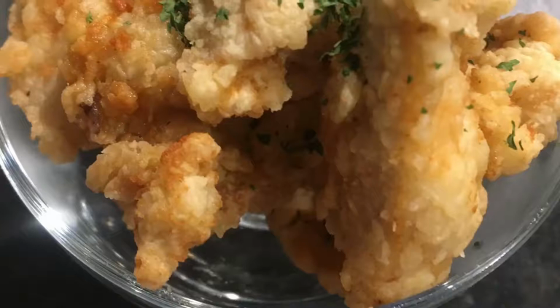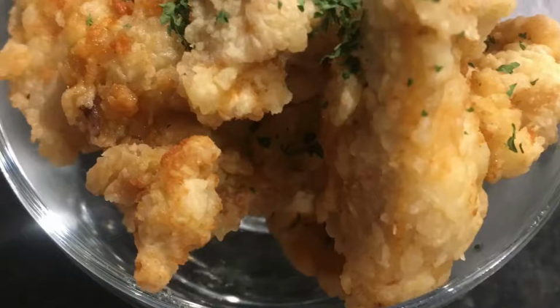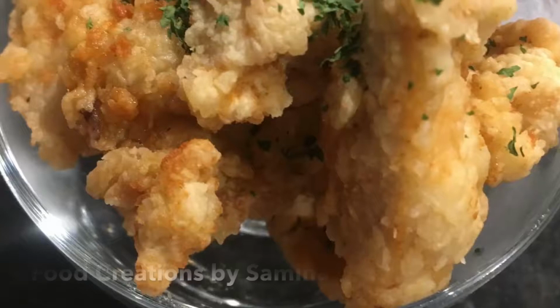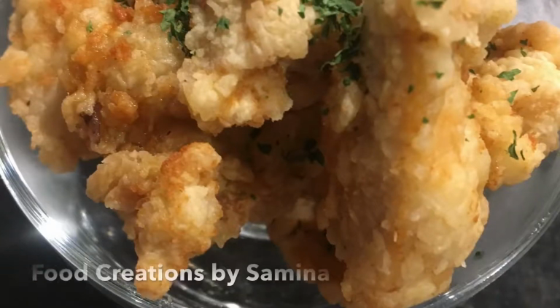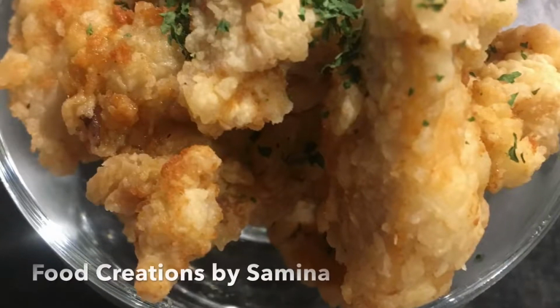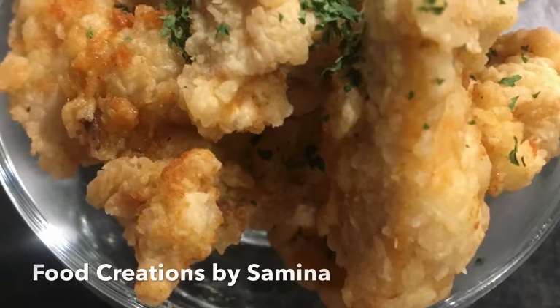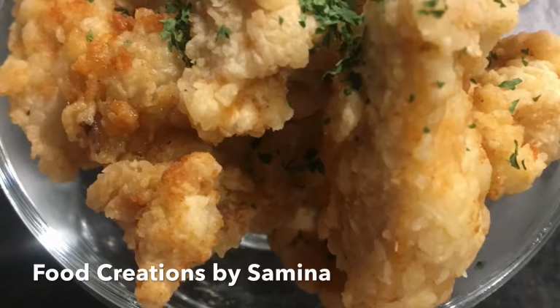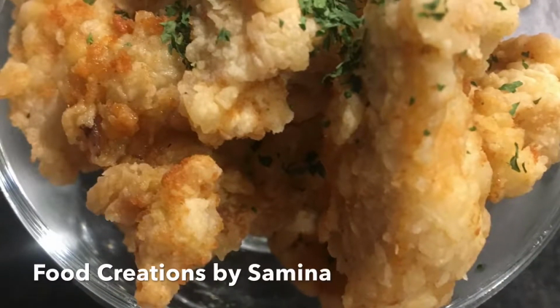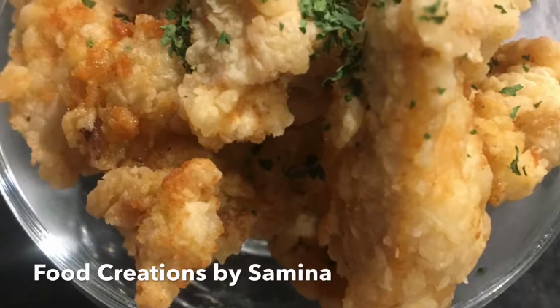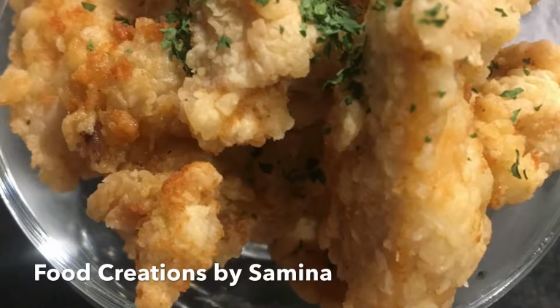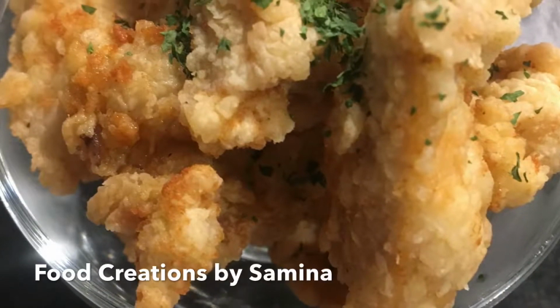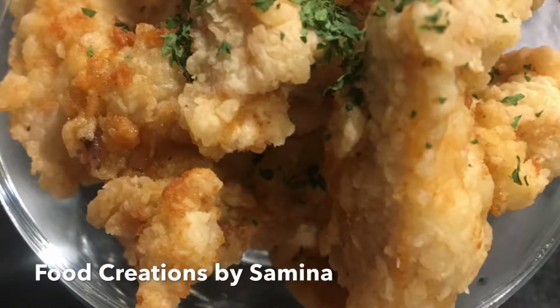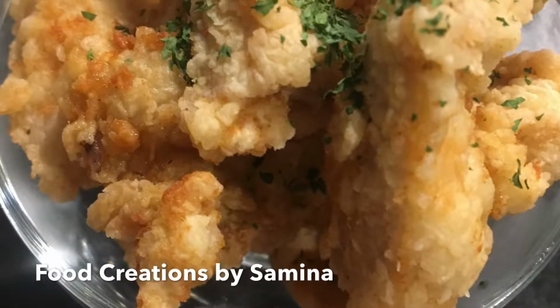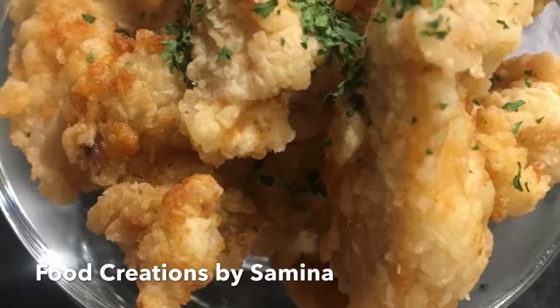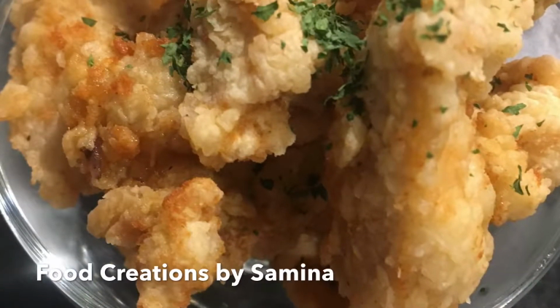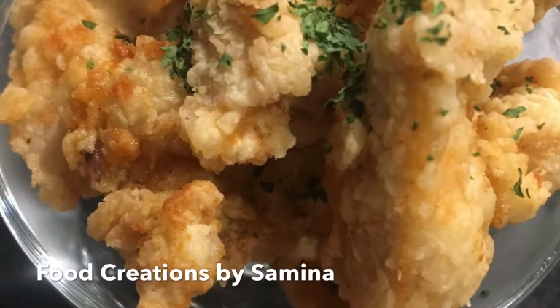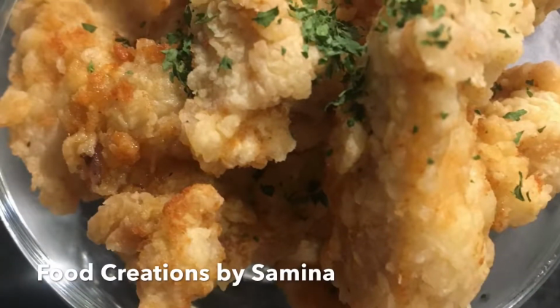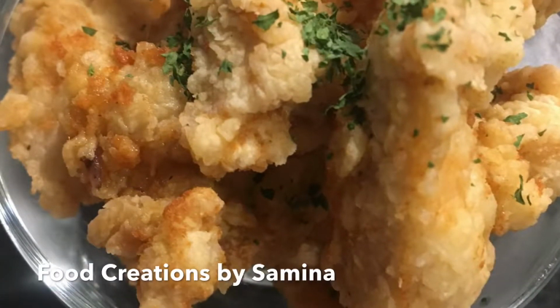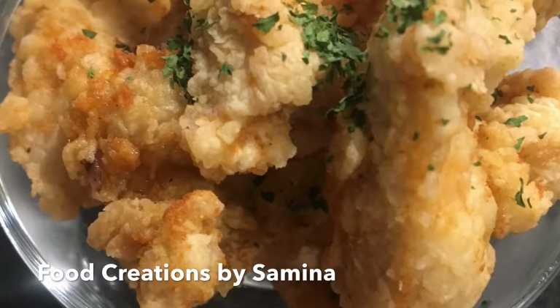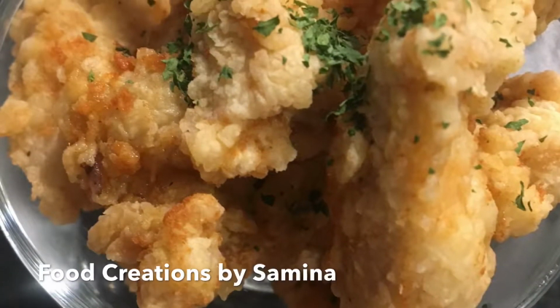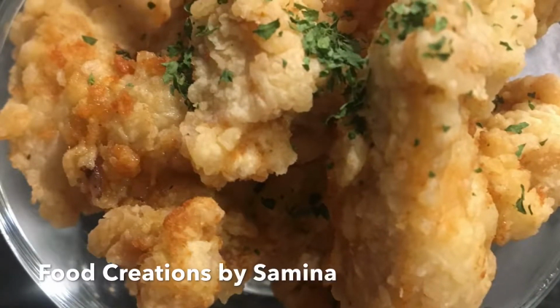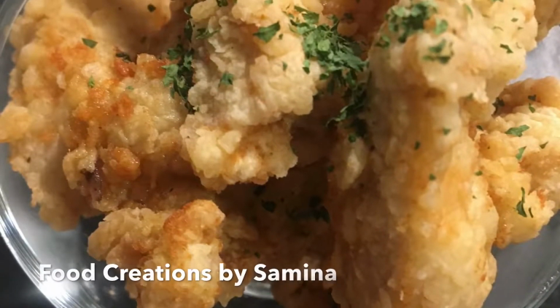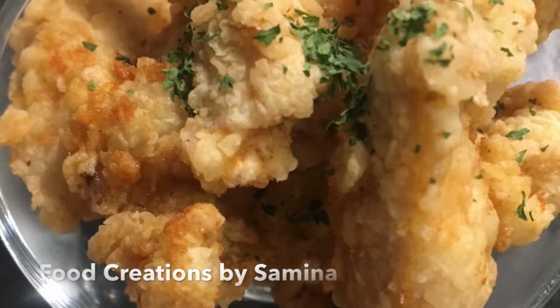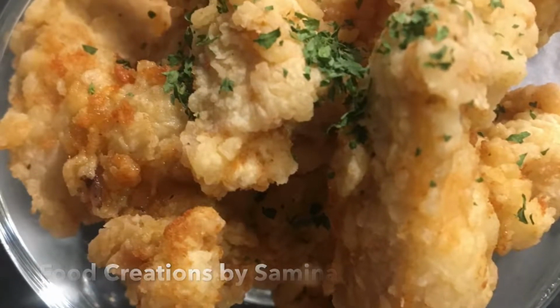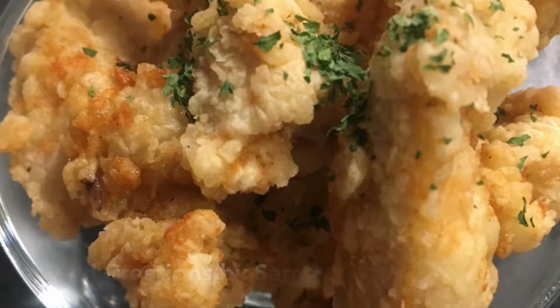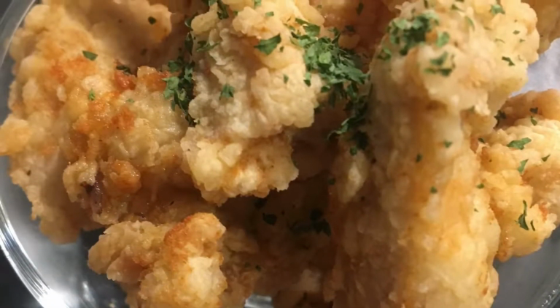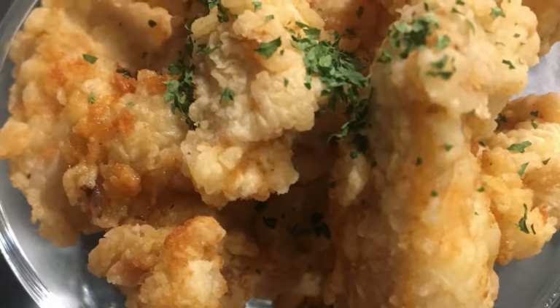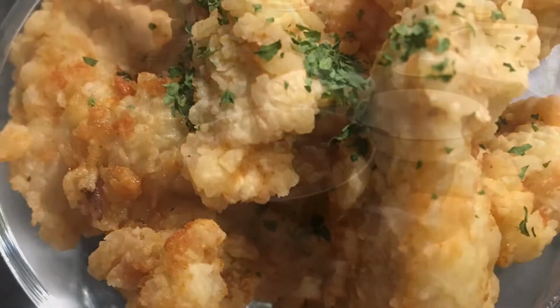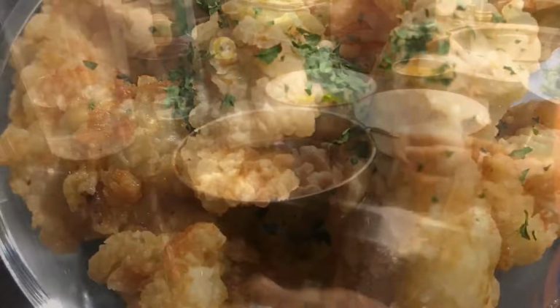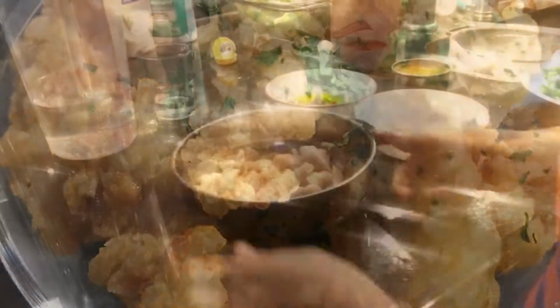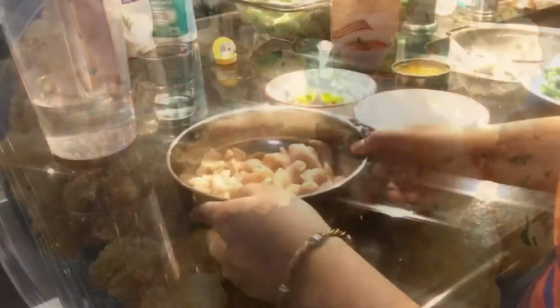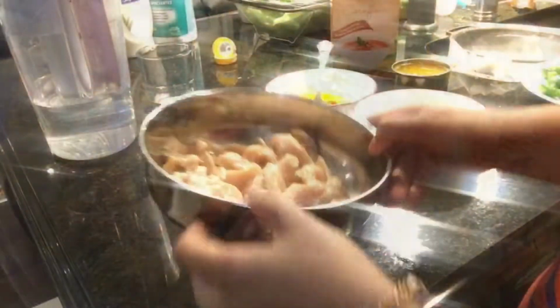Hi guys, this is Samina, welcome back to my channel. Today I'll be making popcorn chicken, so let's get started.